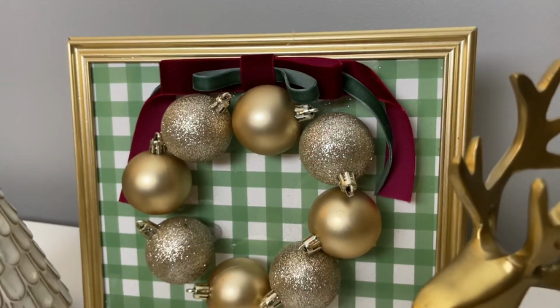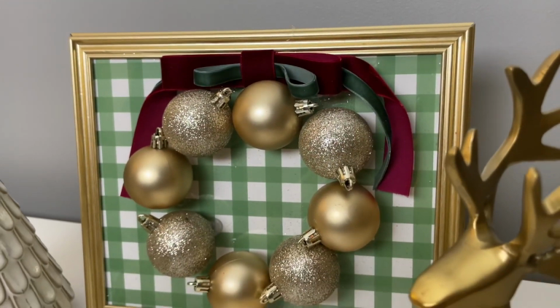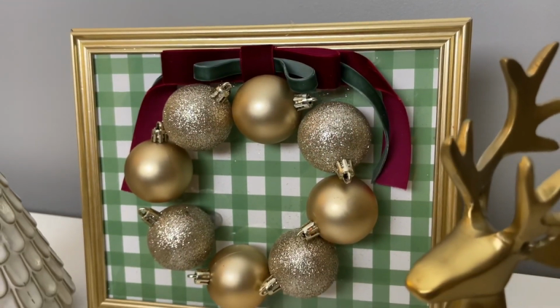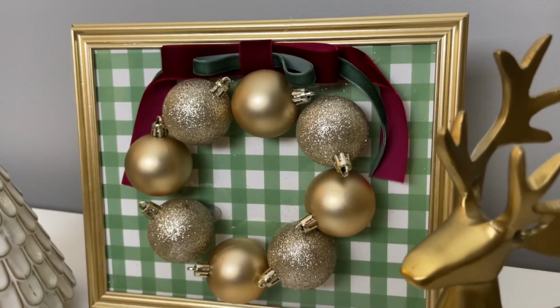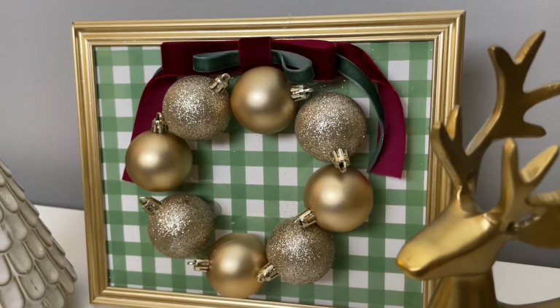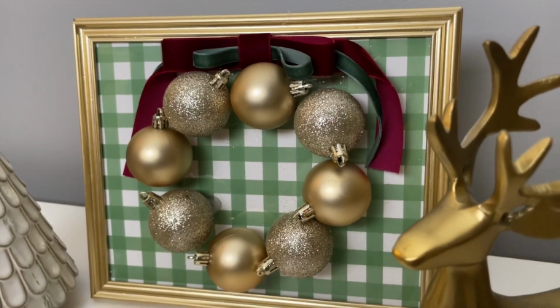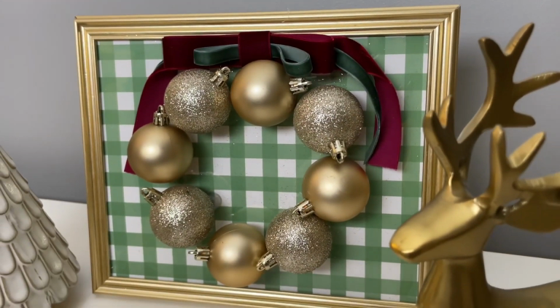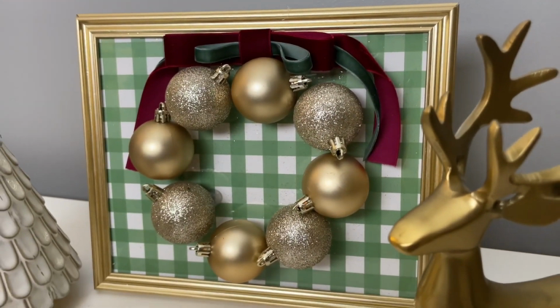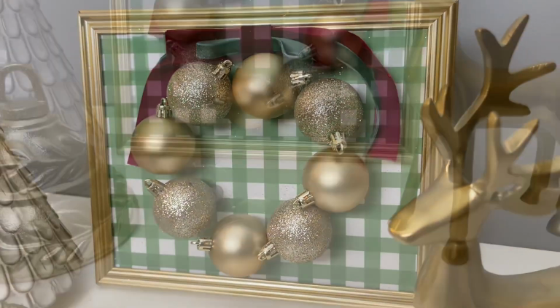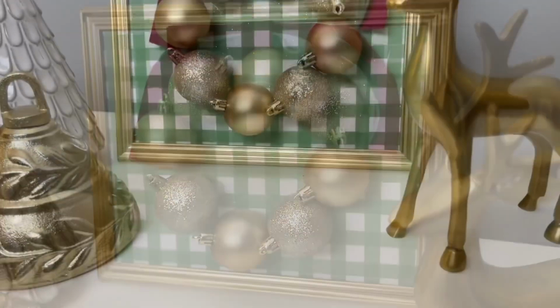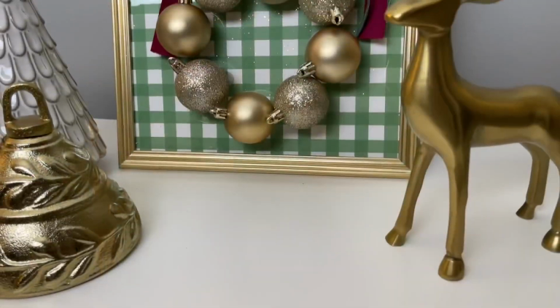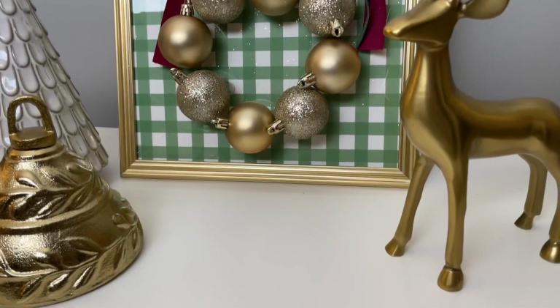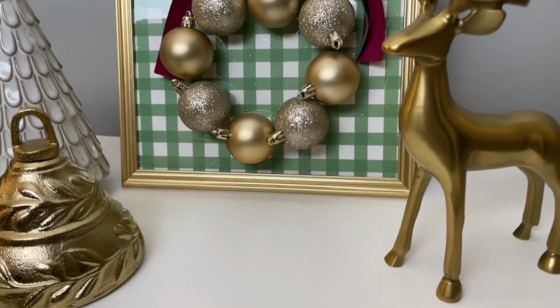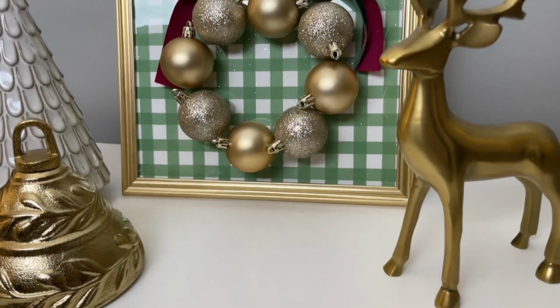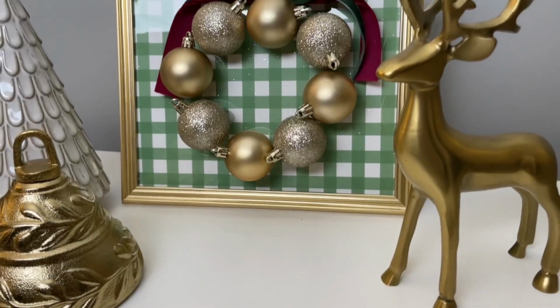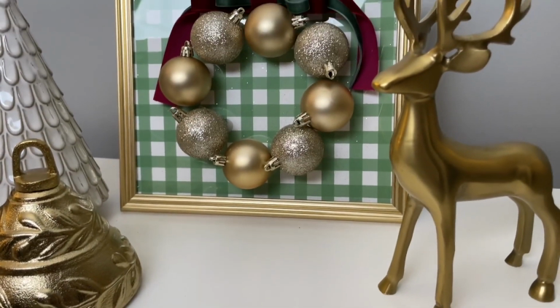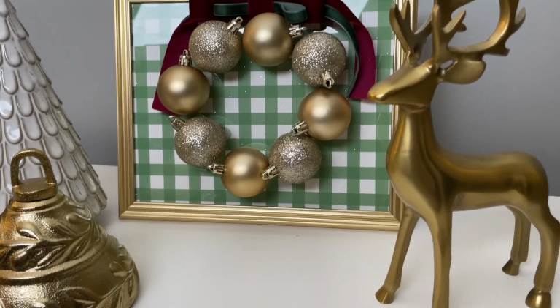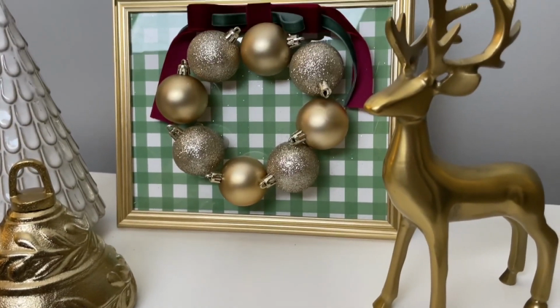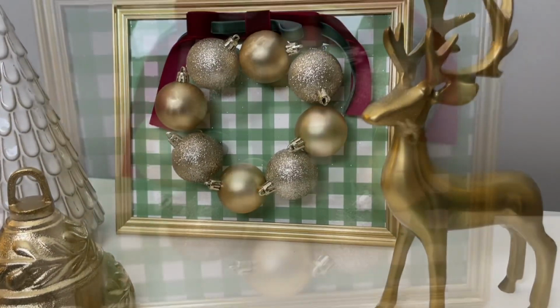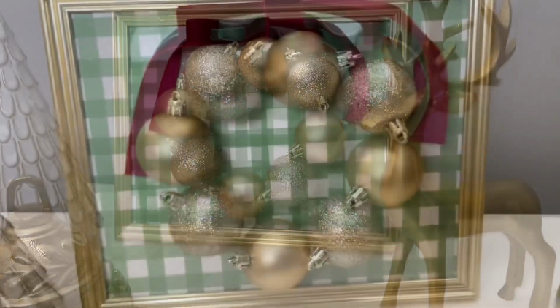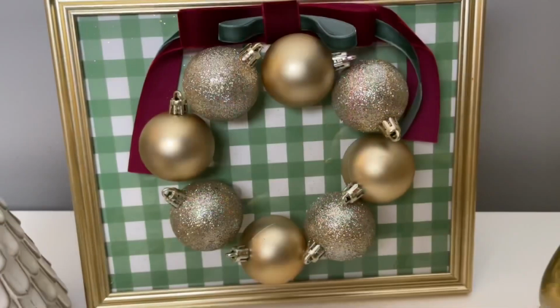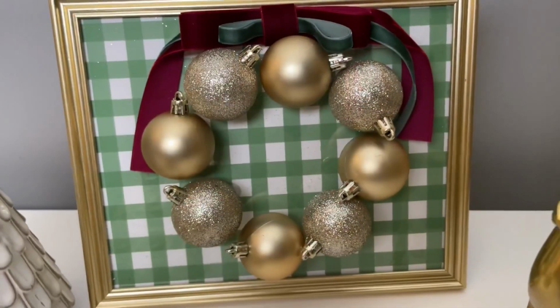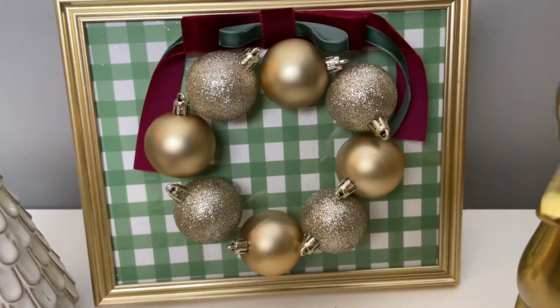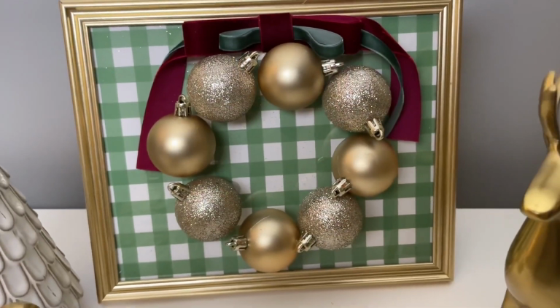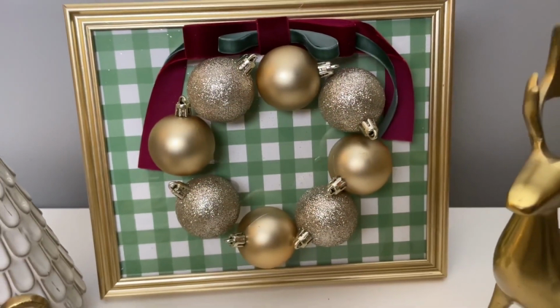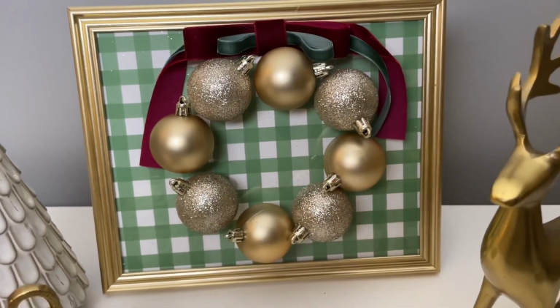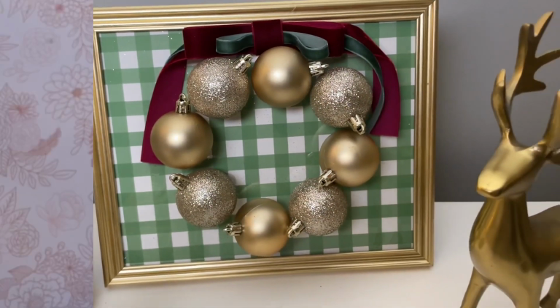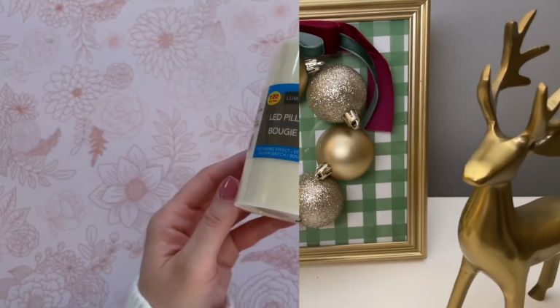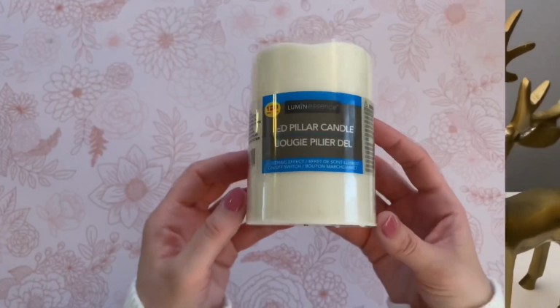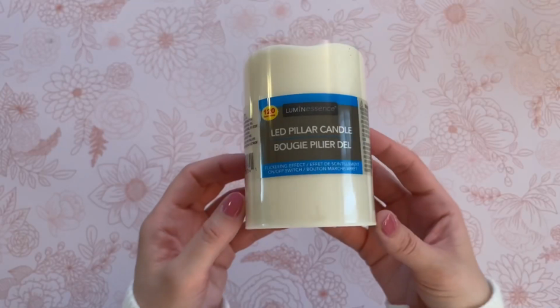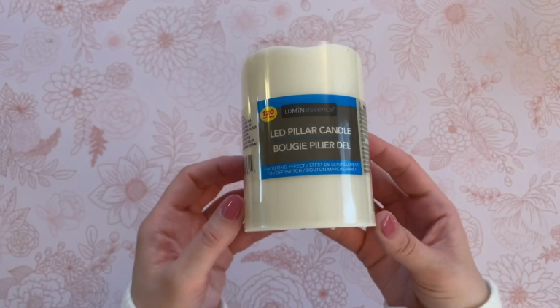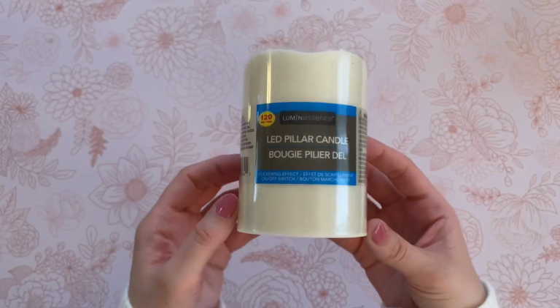And here's how it turned out. I love this DIY — it looks so beautiful and unique, and you can completely customize it depending on what color you are looking for.